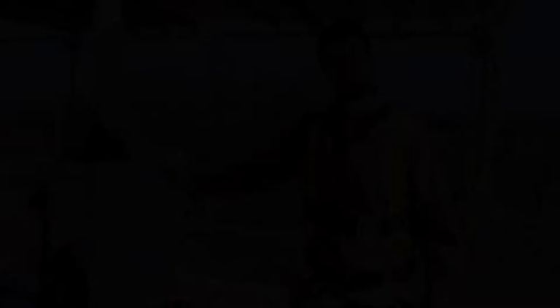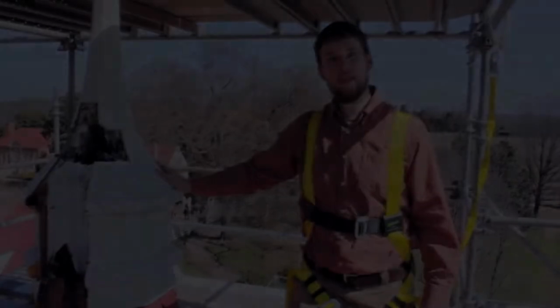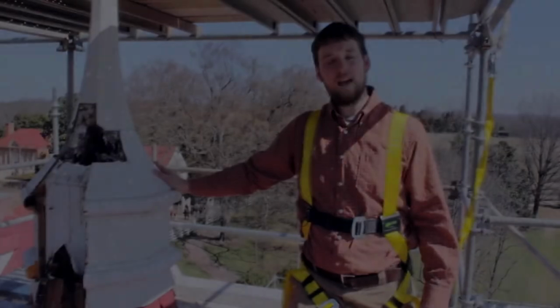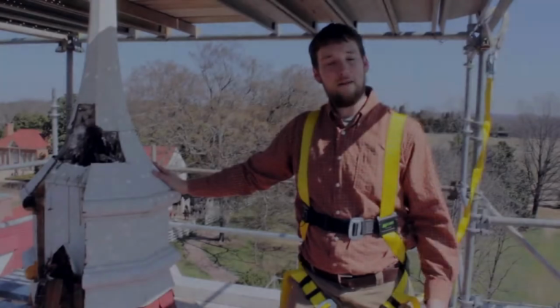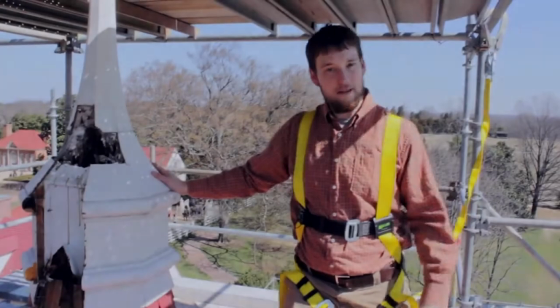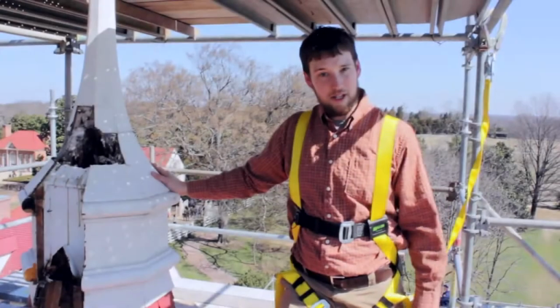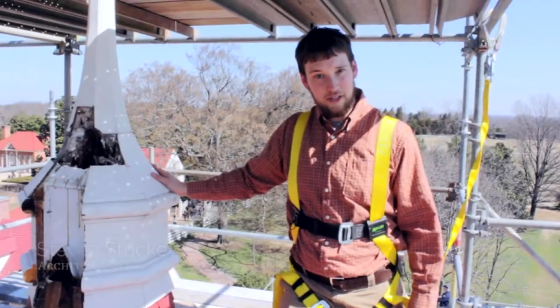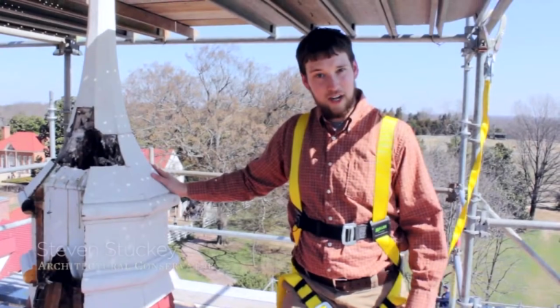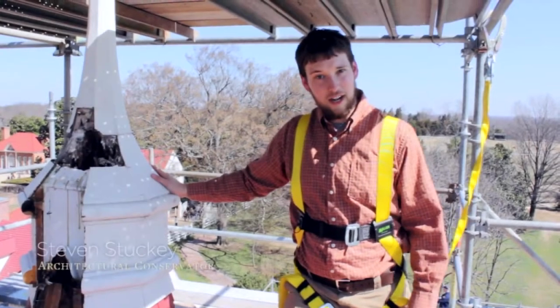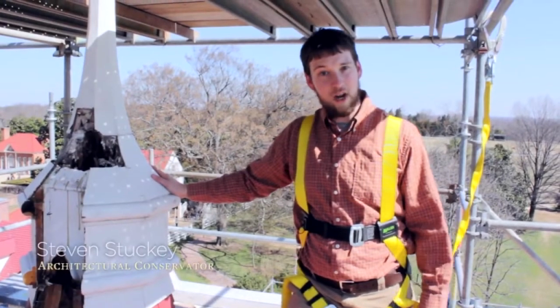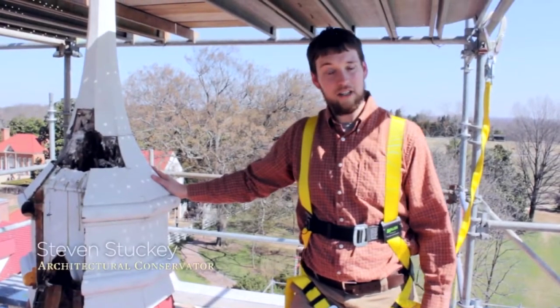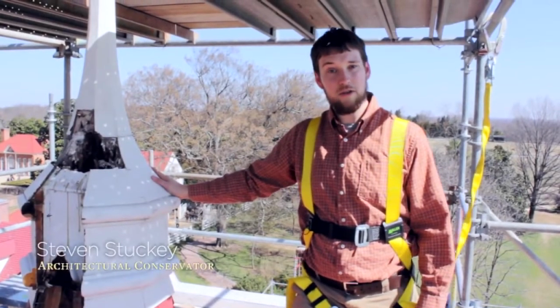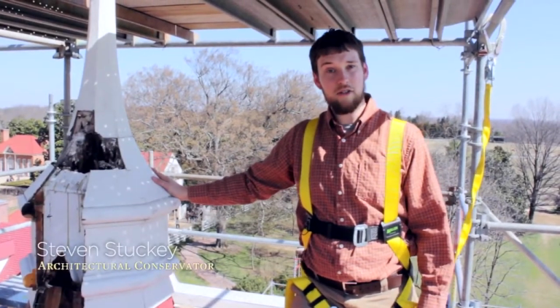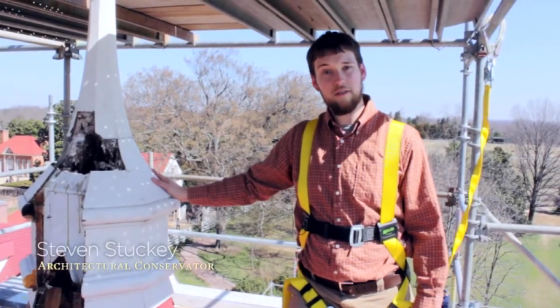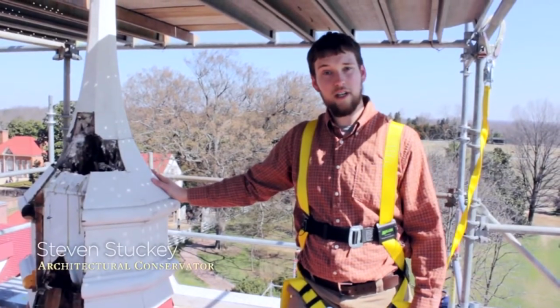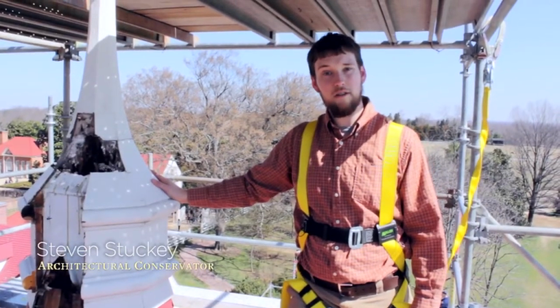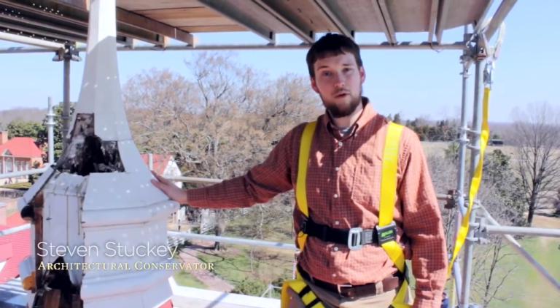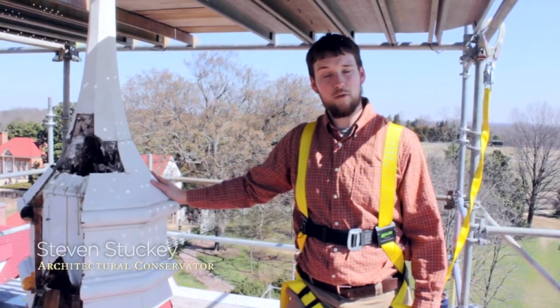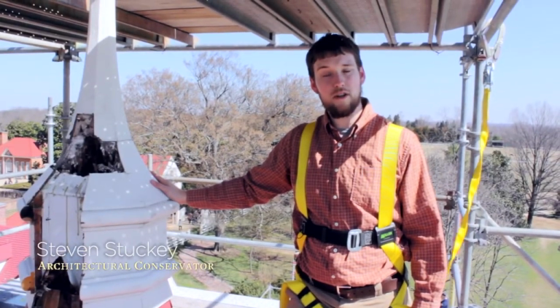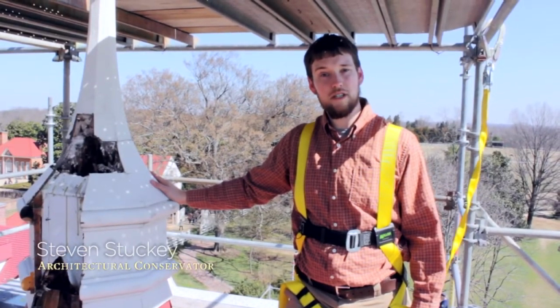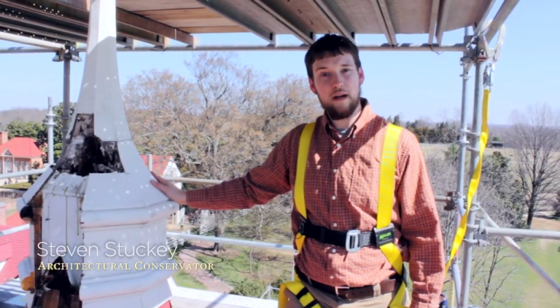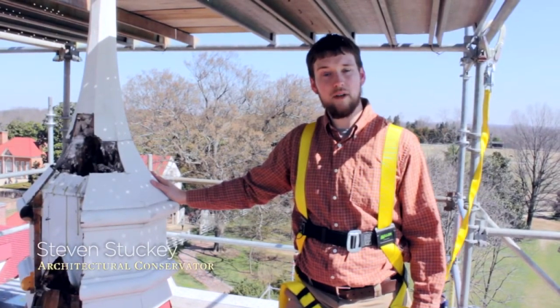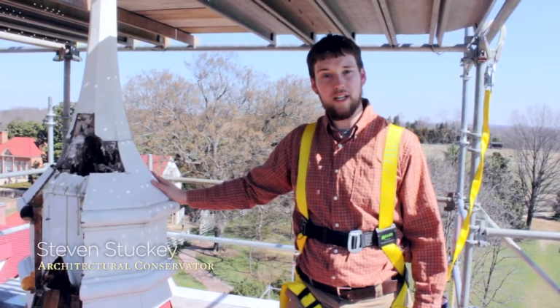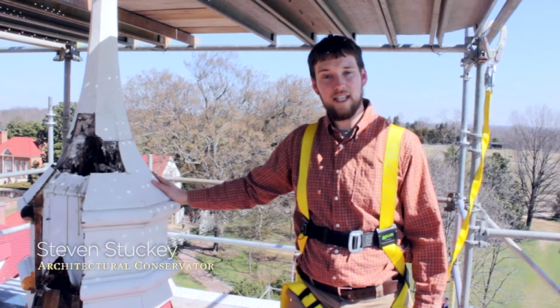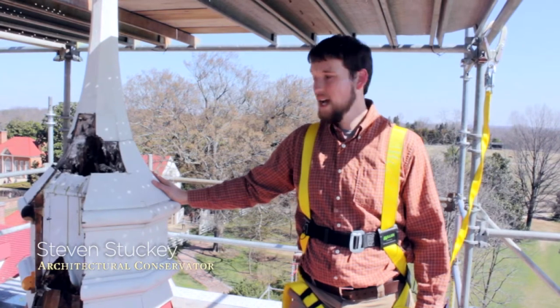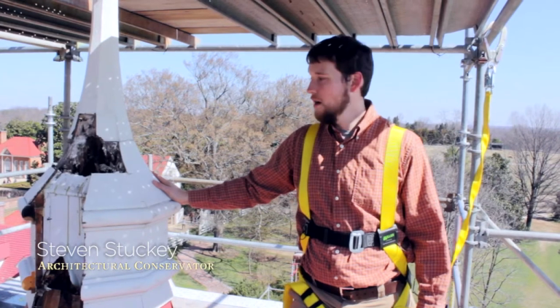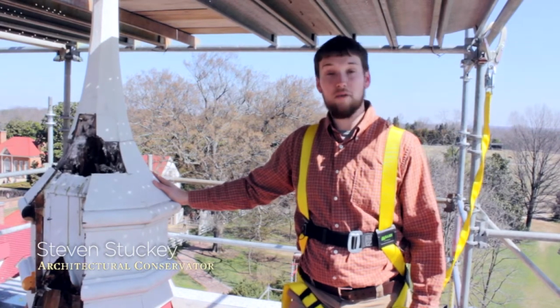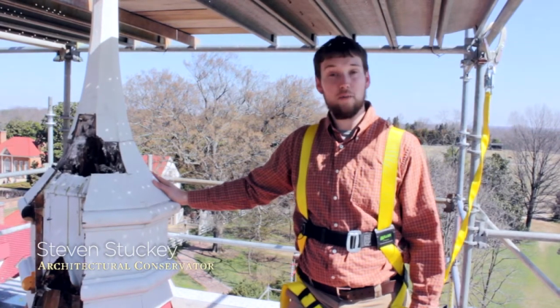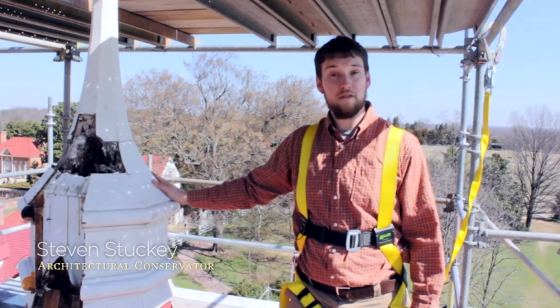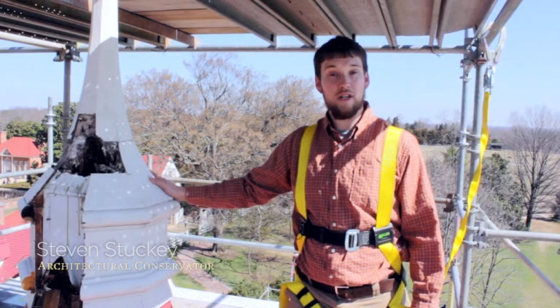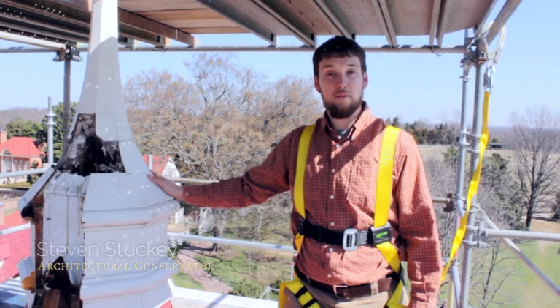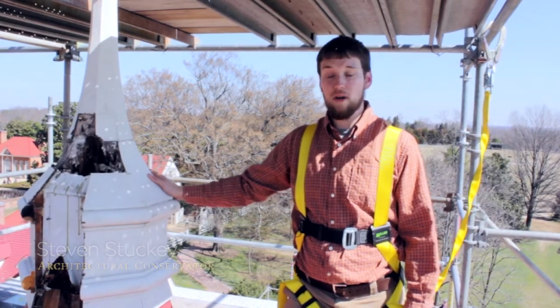Hi, my name is Steven Stuckey. I'm the Architectural Conservator here at George Washington's Mount Vernon. I work for the Preservation Department.